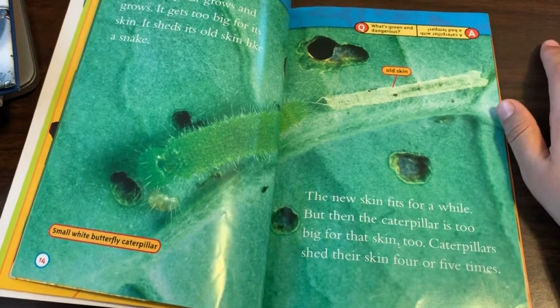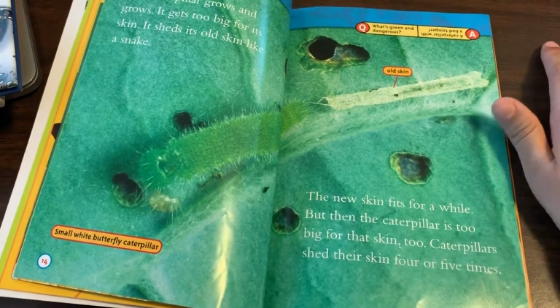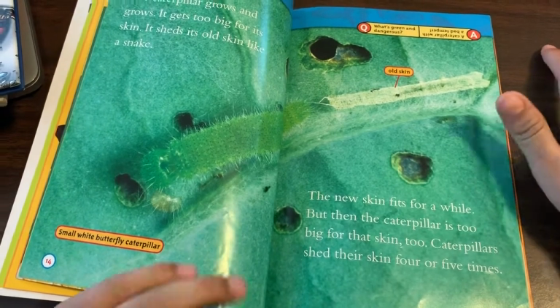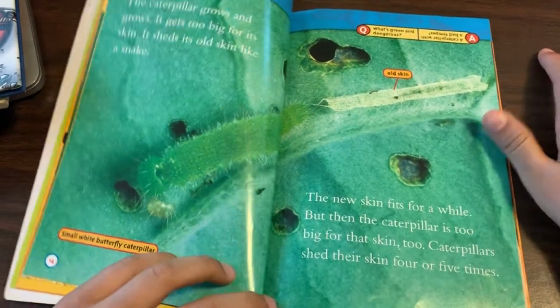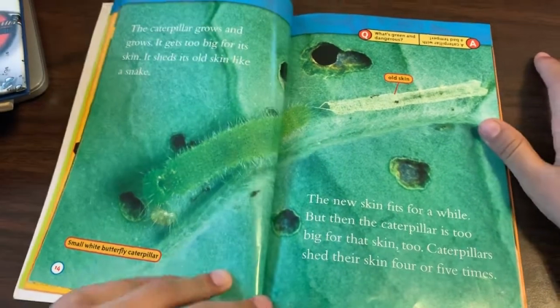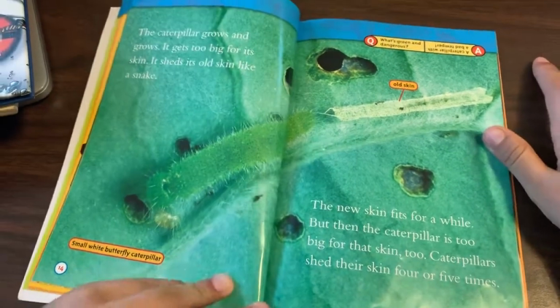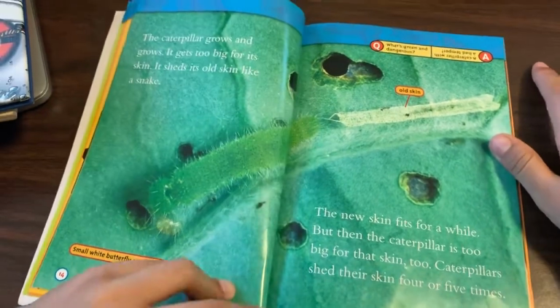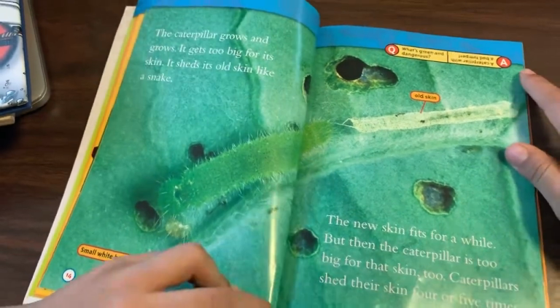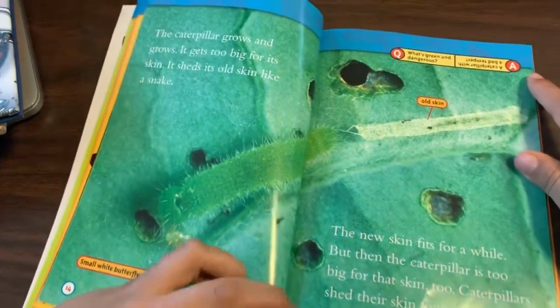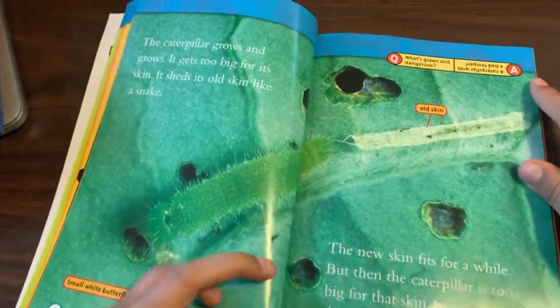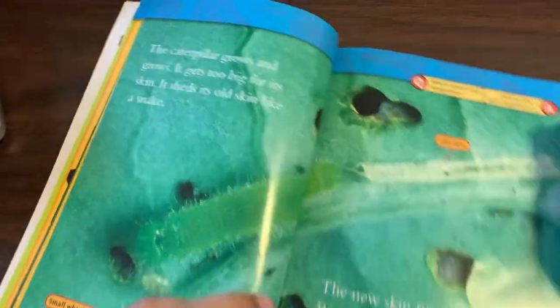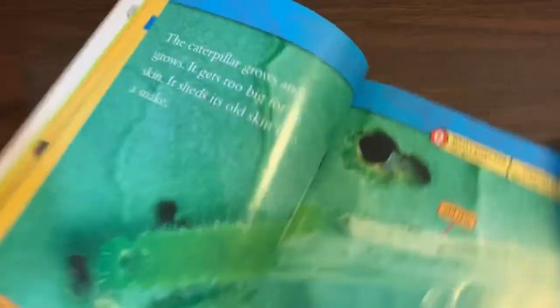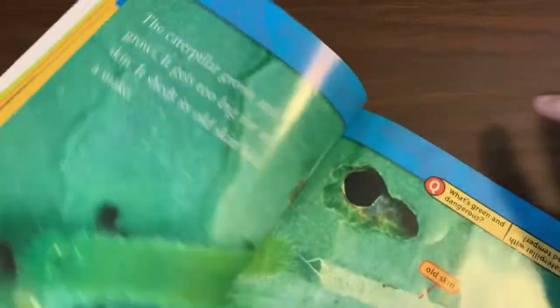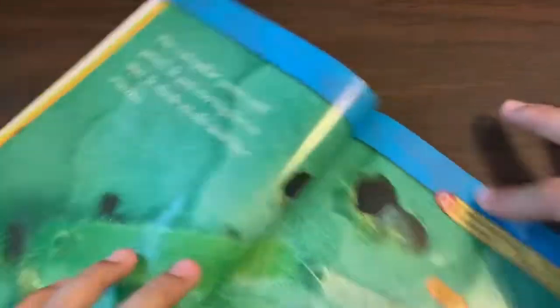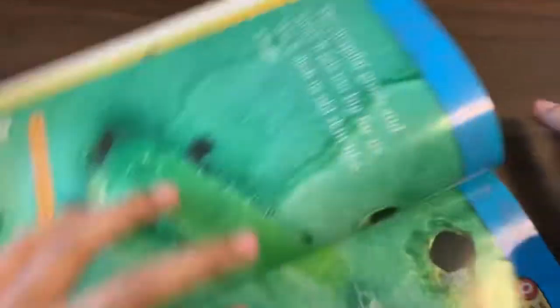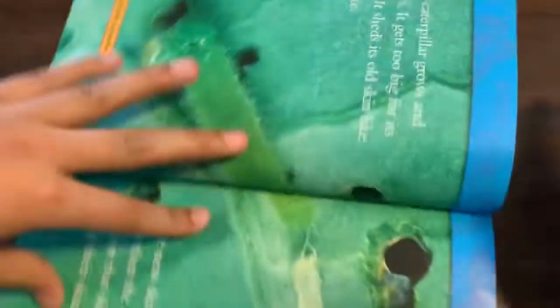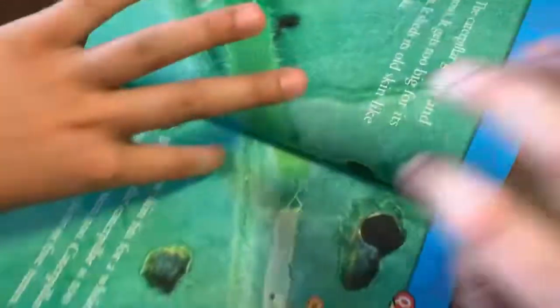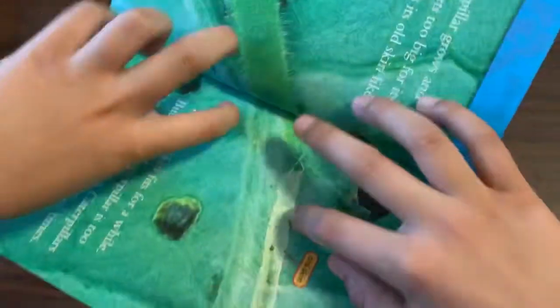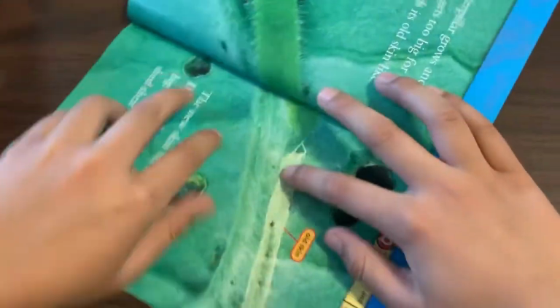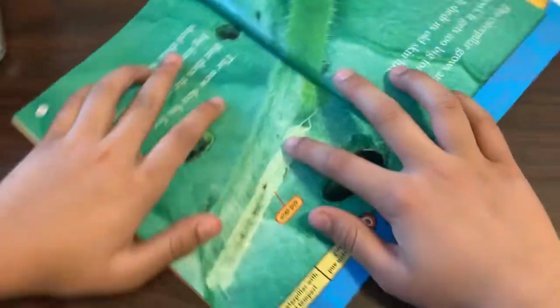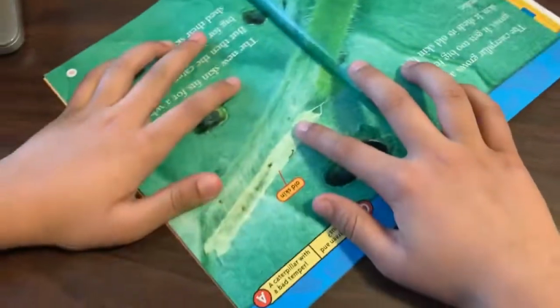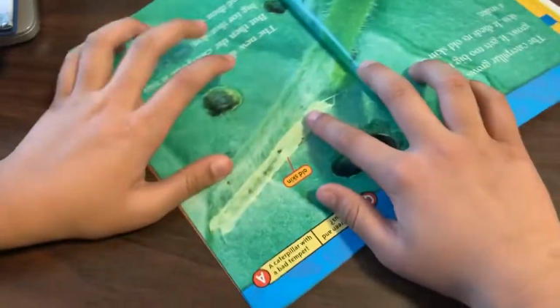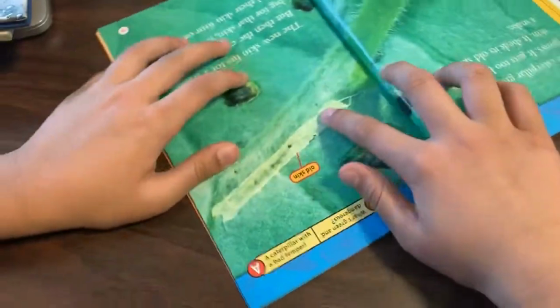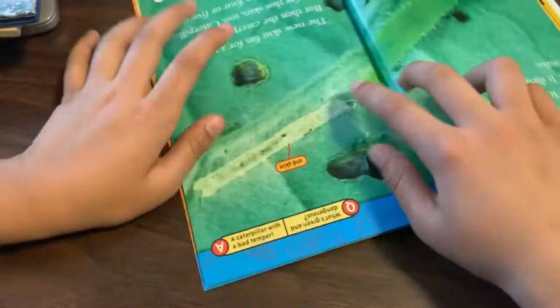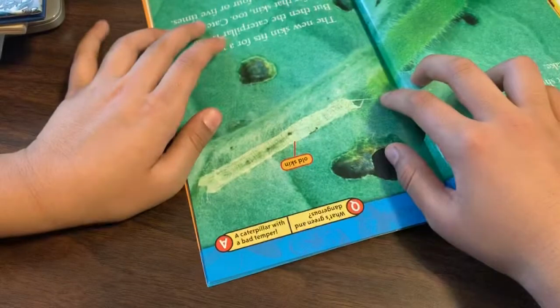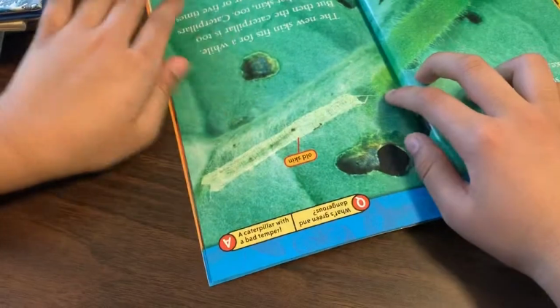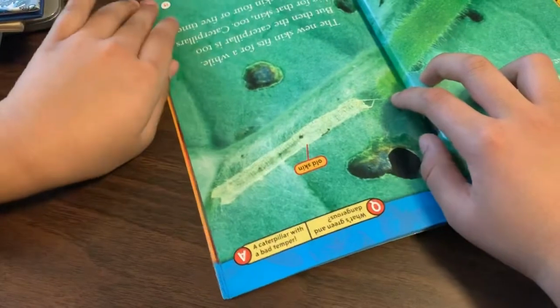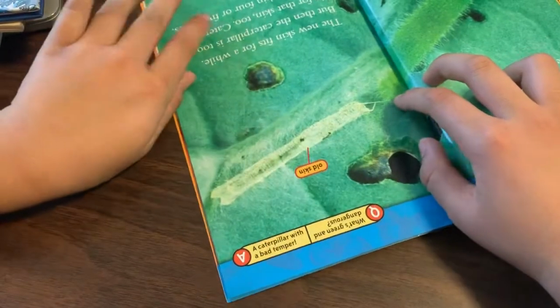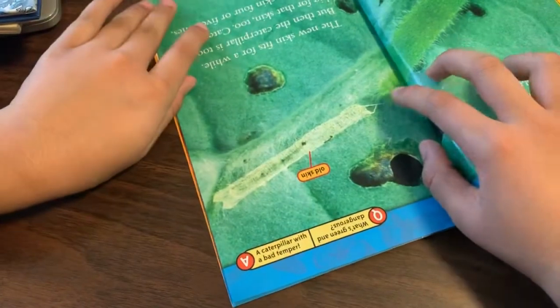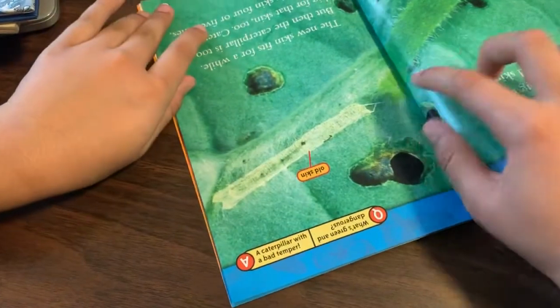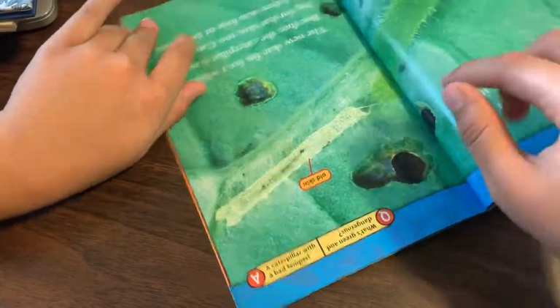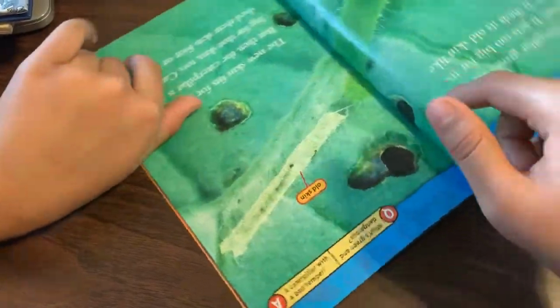Question. What's green and dangerous? Answer. A caterpillar with a bad temper.